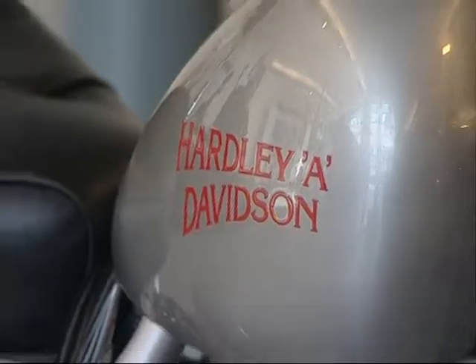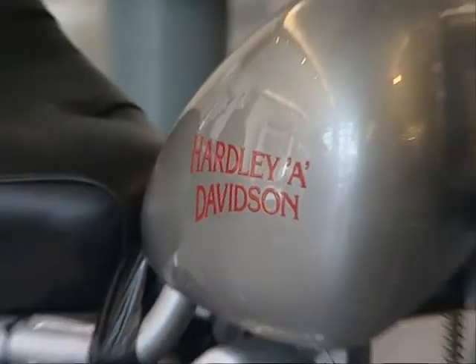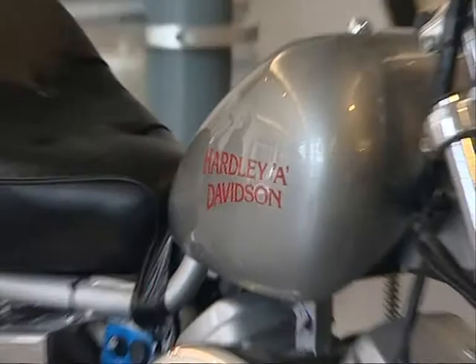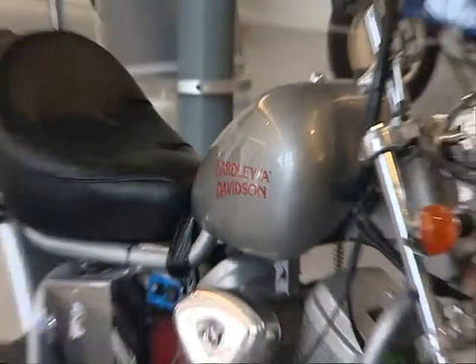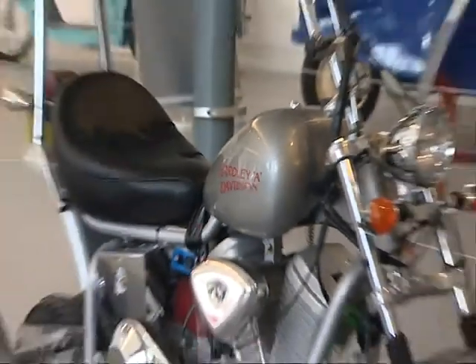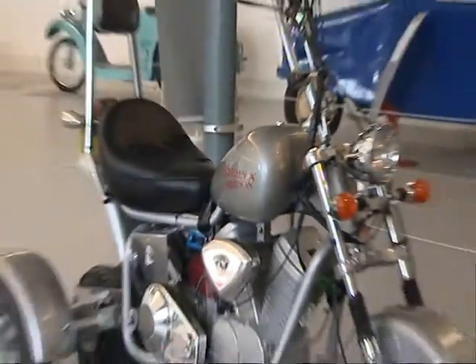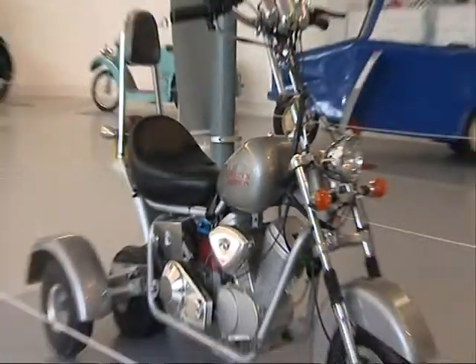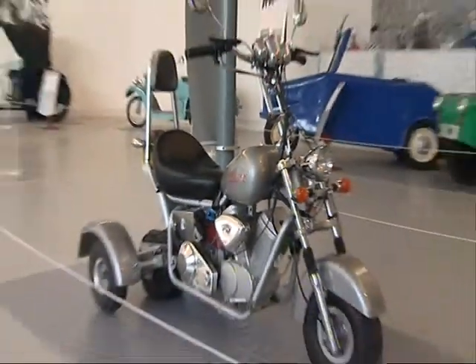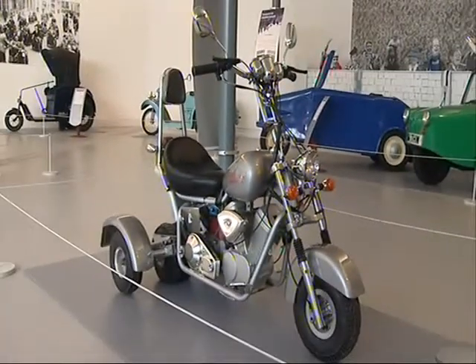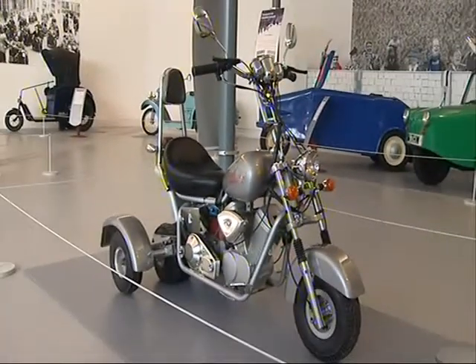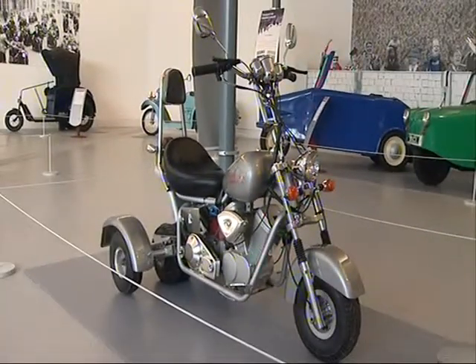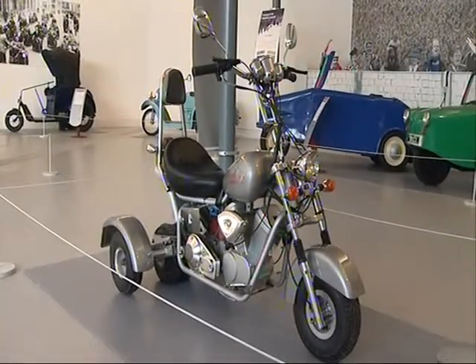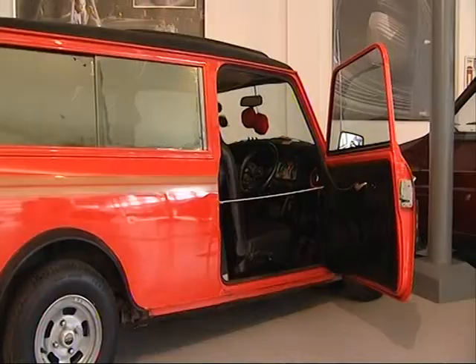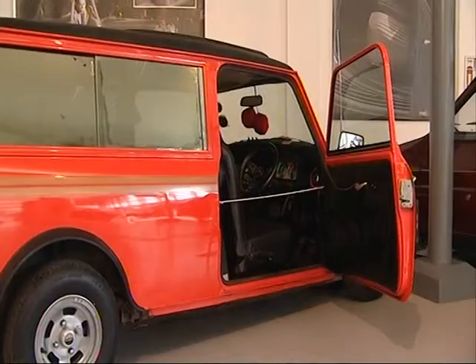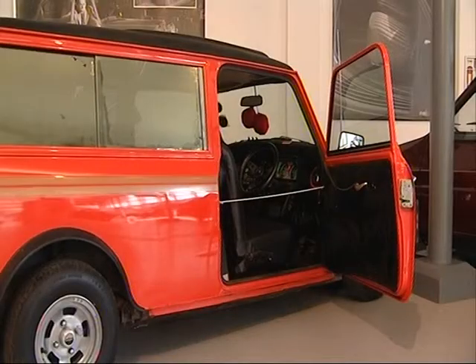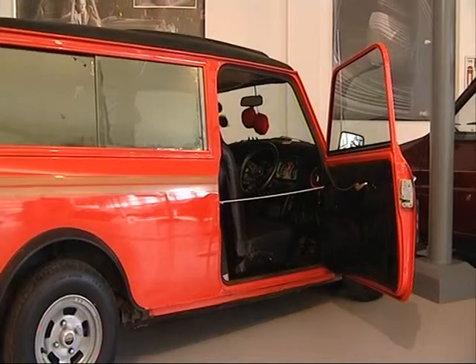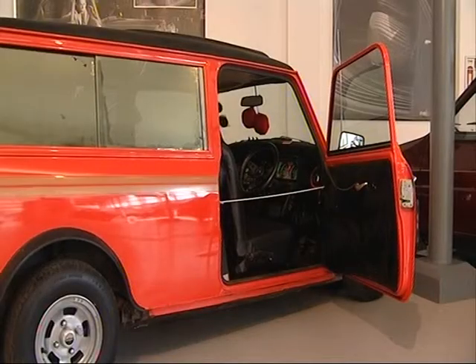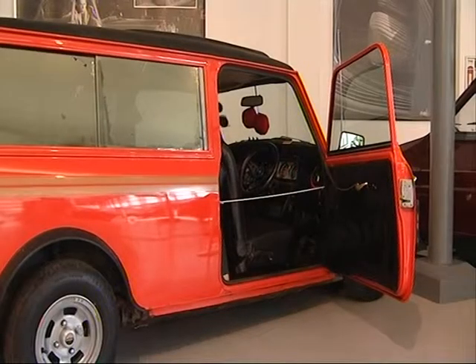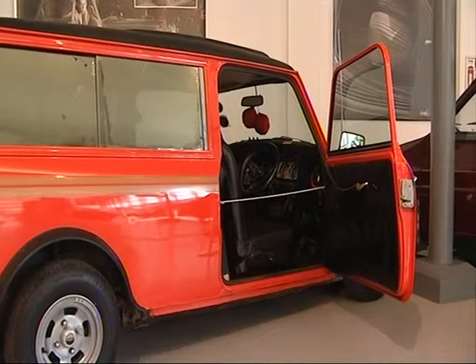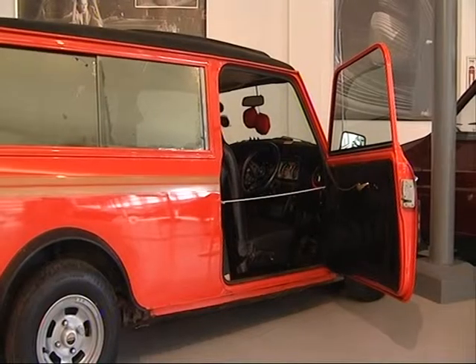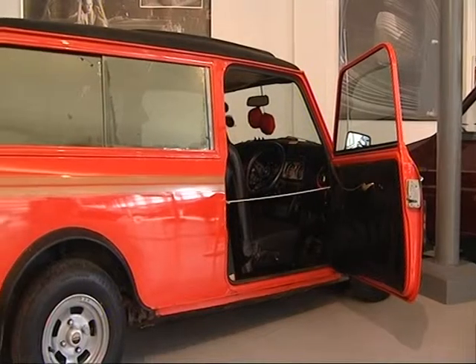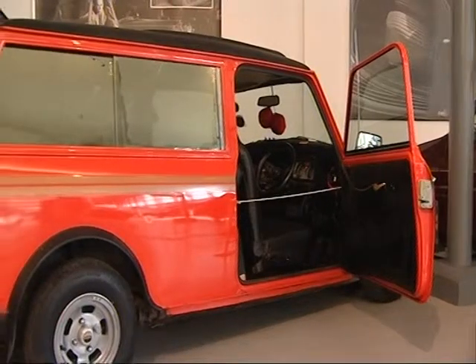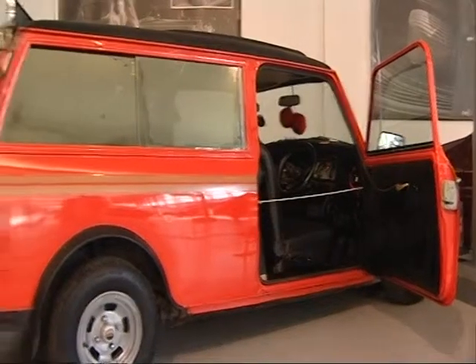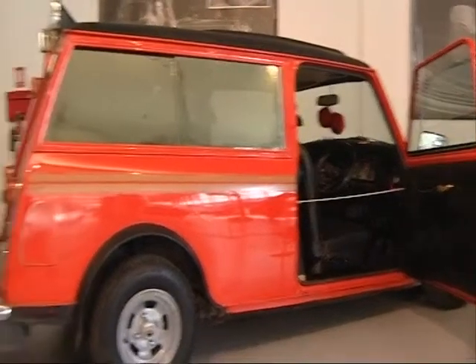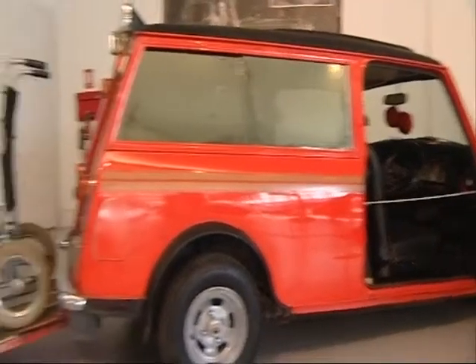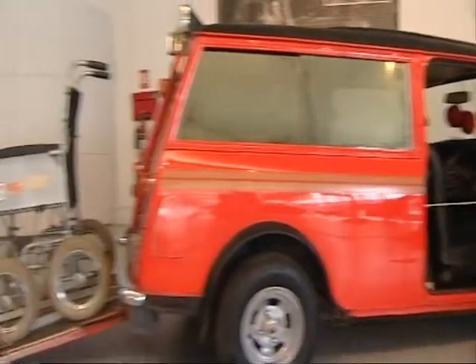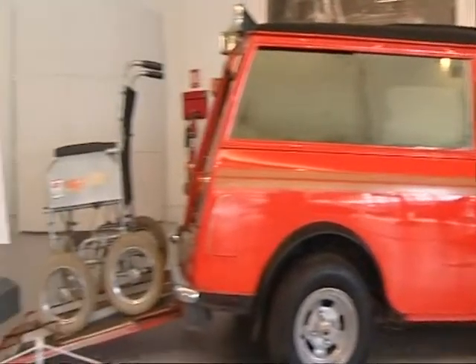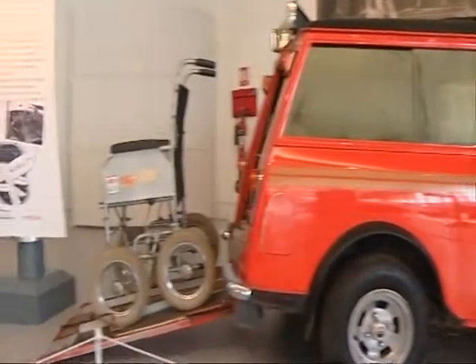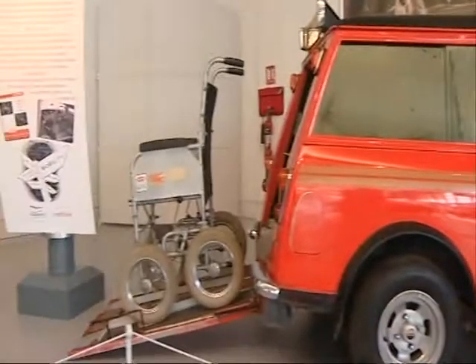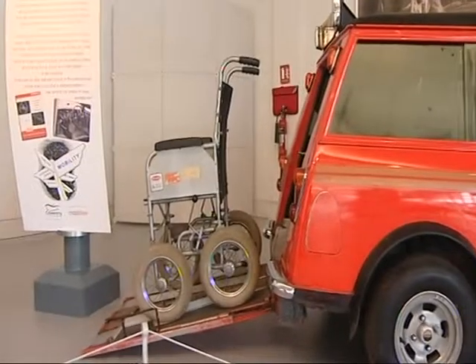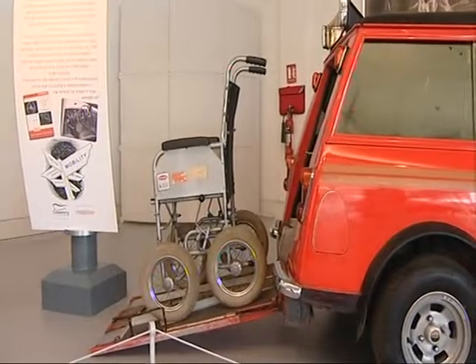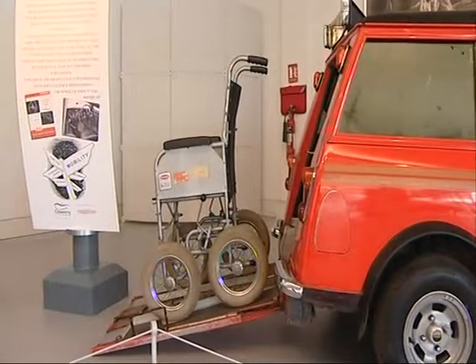The event runs at Coventry Transport Museum until July. Marcus Bennet in Coventry for Central tonight.